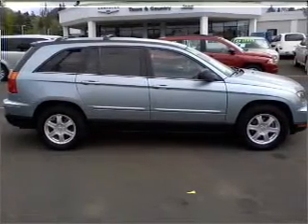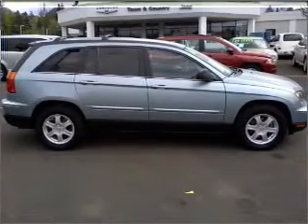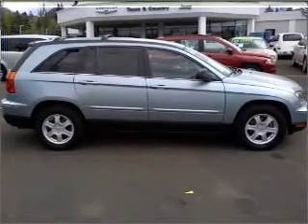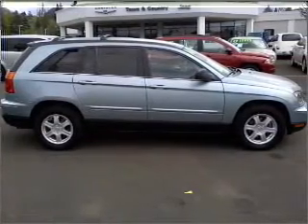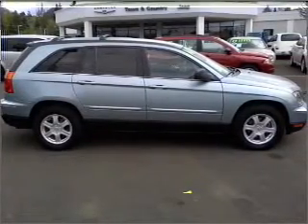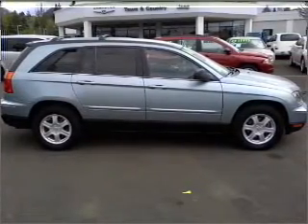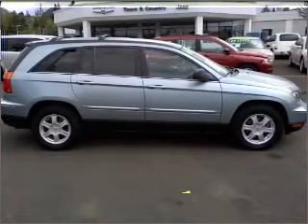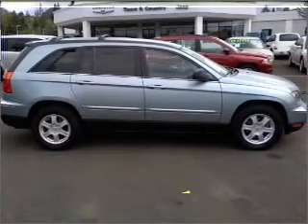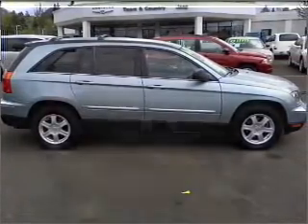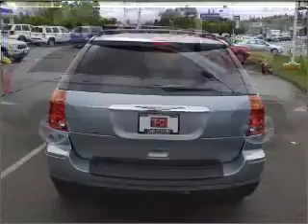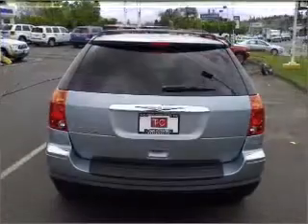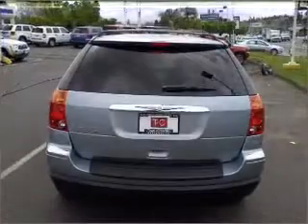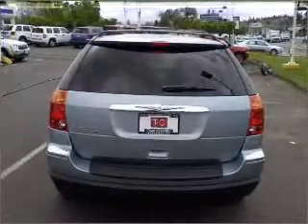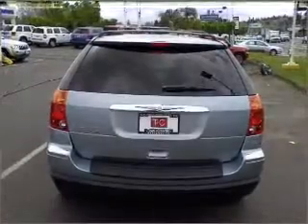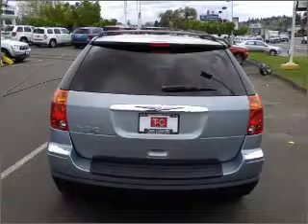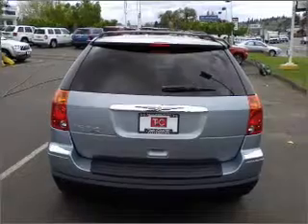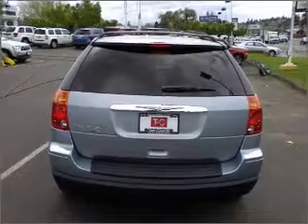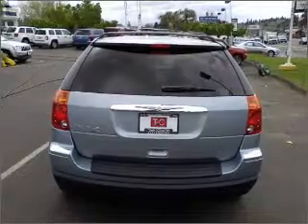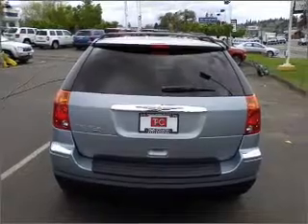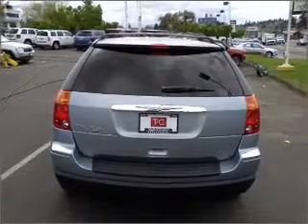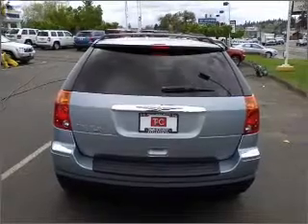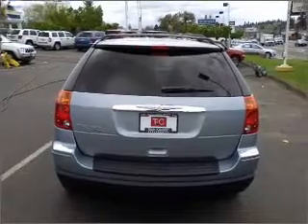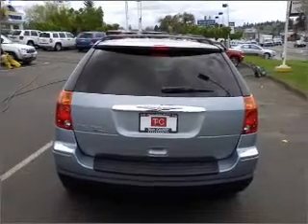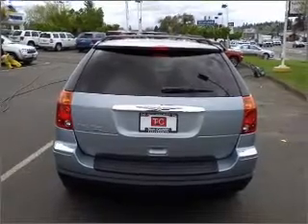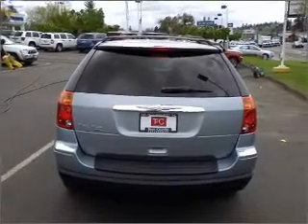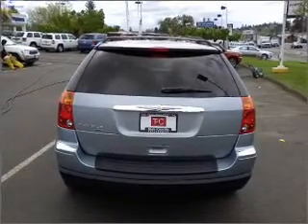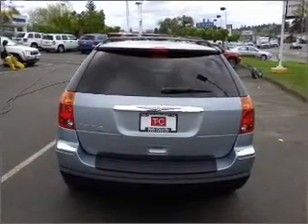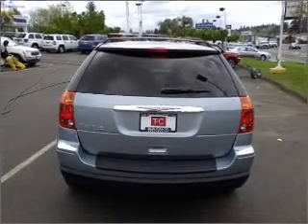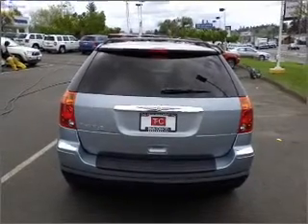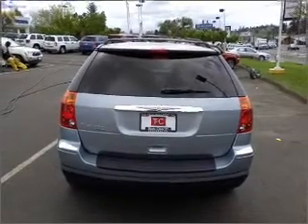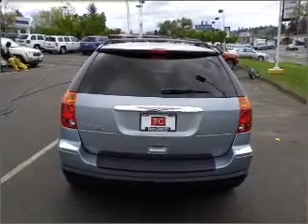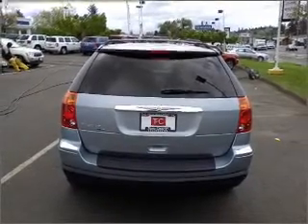We would love to talk to you more about this Pacifica. Please contact us for more information.